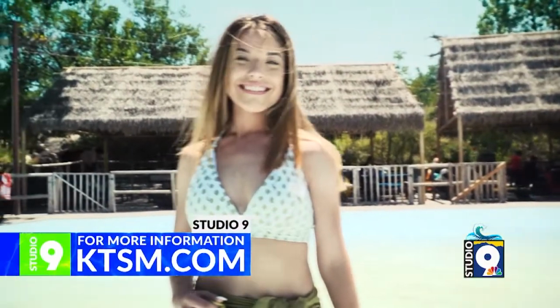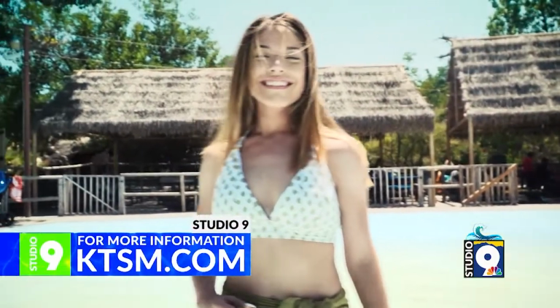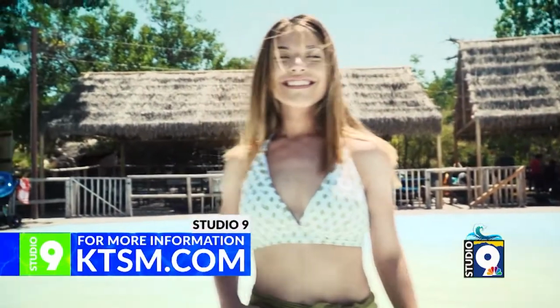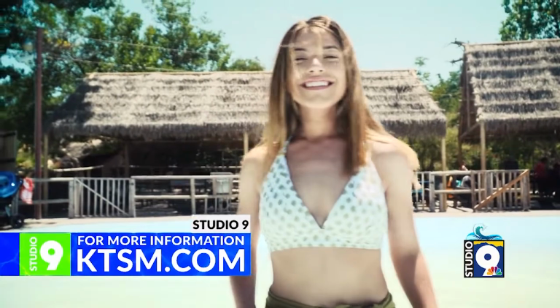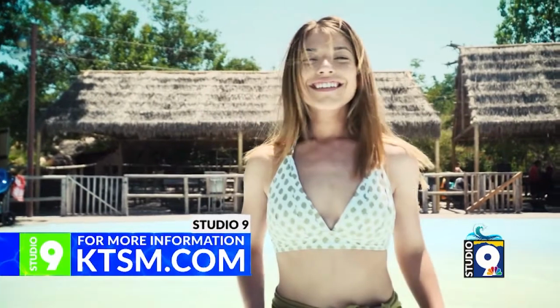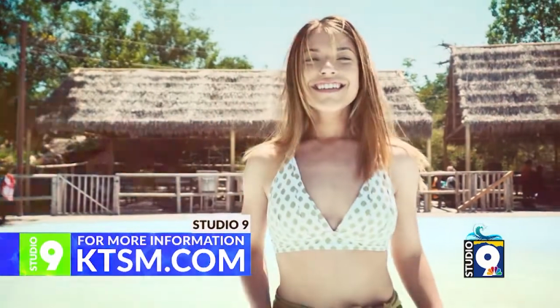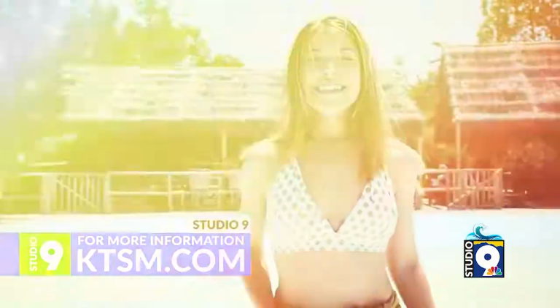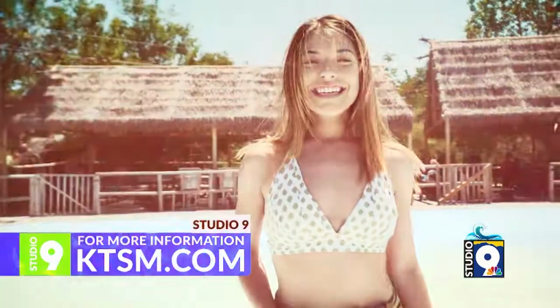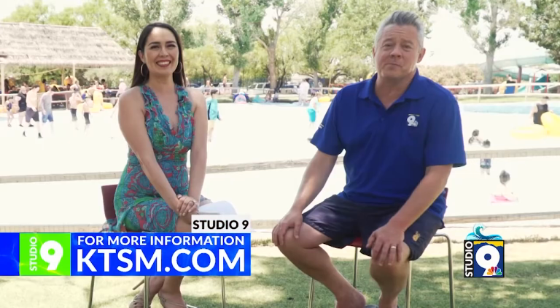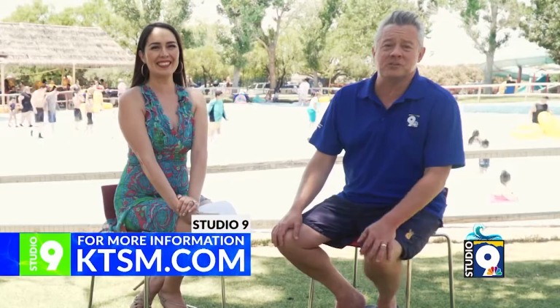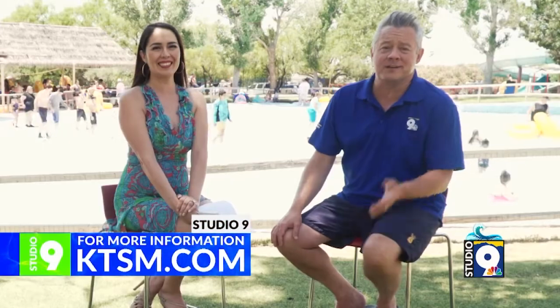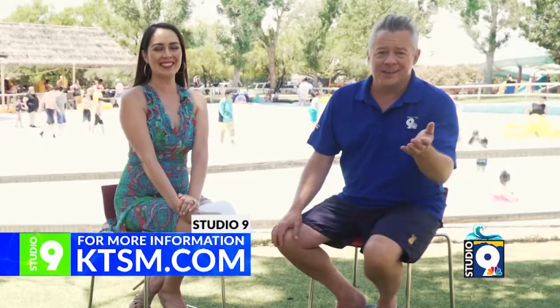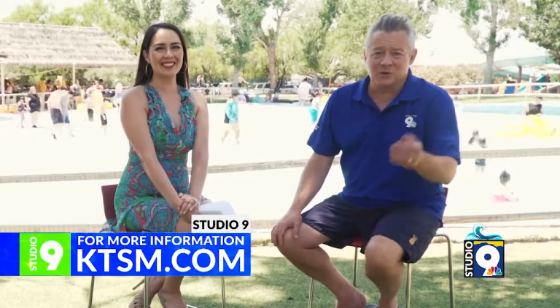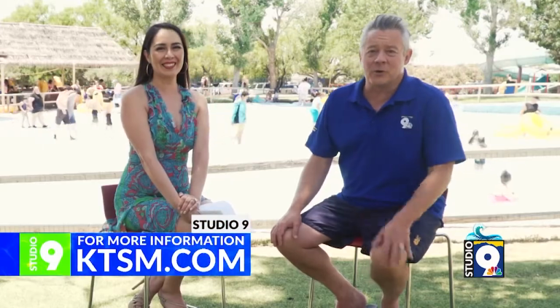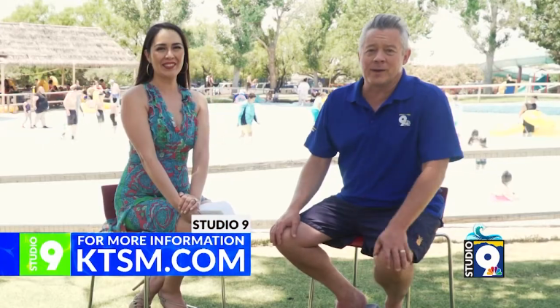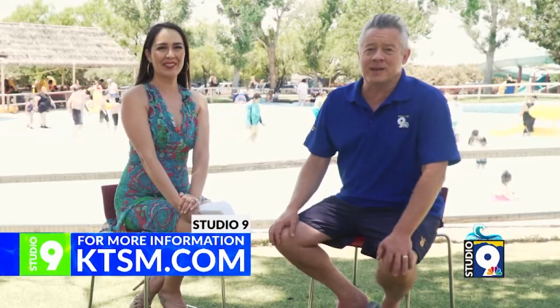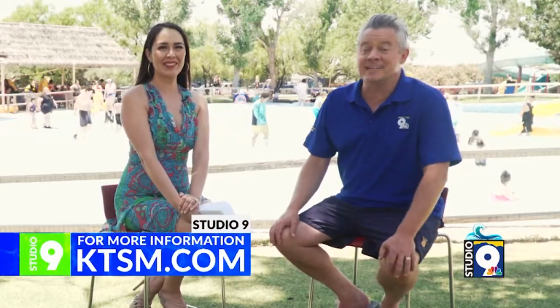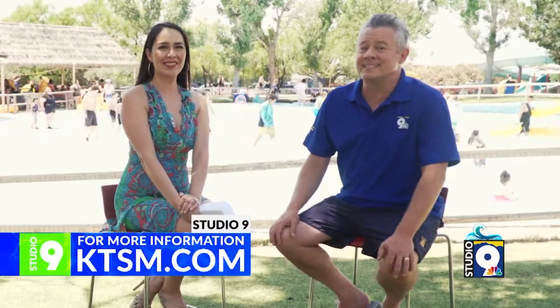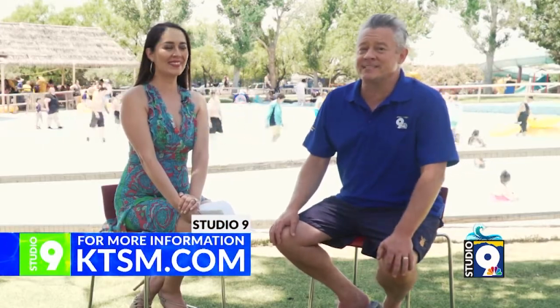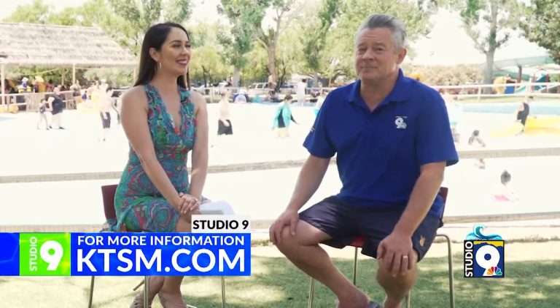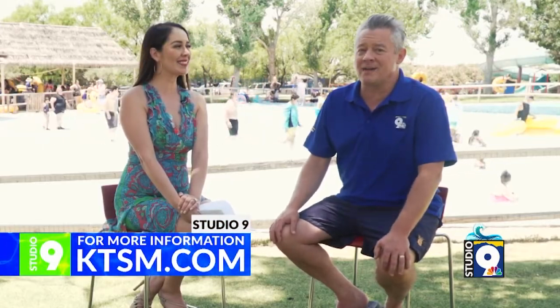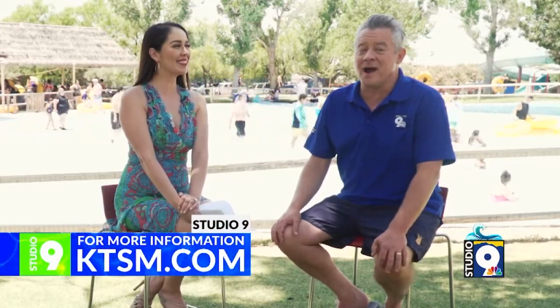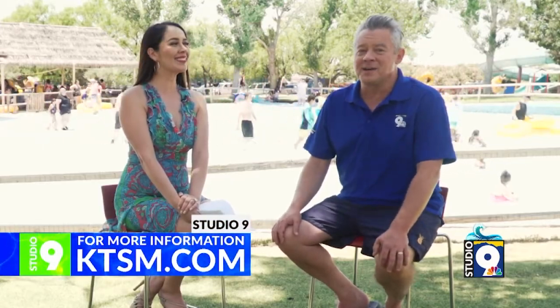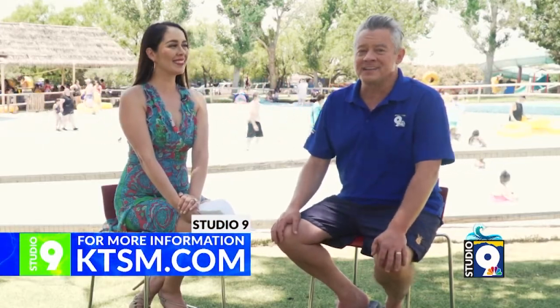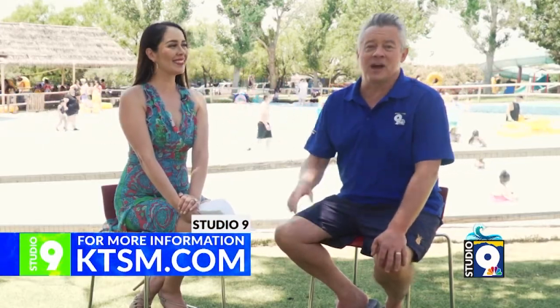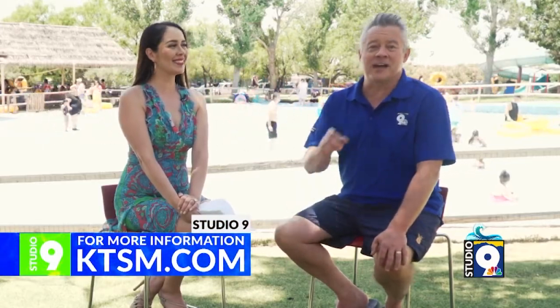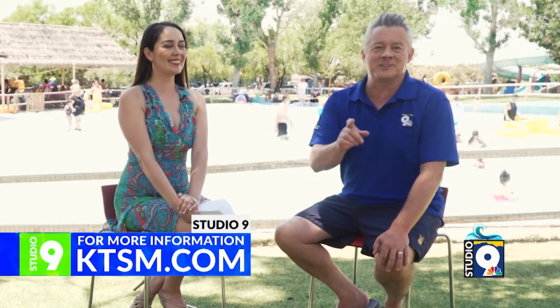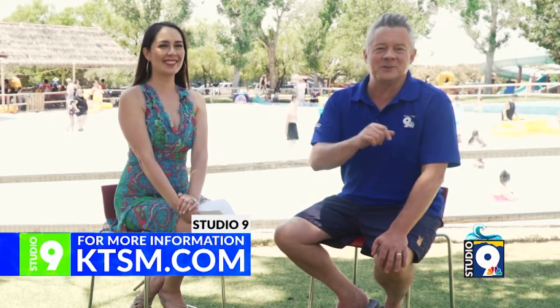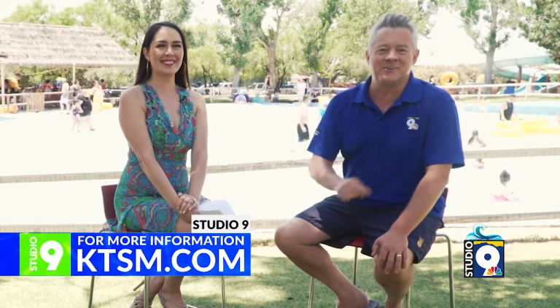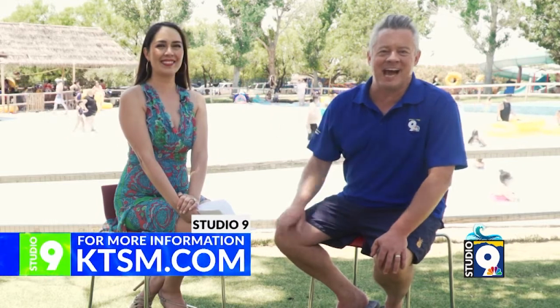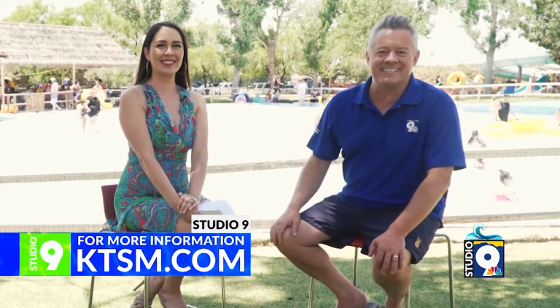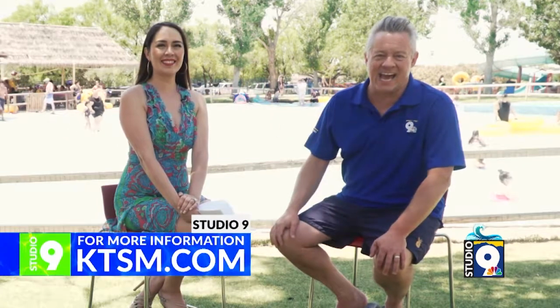If you want more information, go to our website, ktsm.com, and click on the Studio 9 tab.